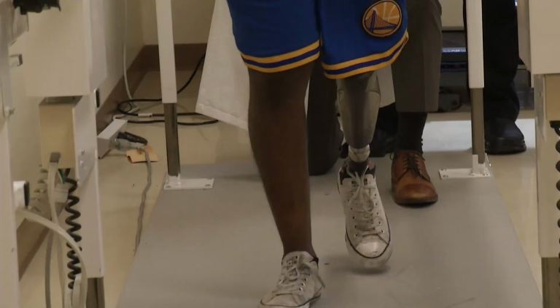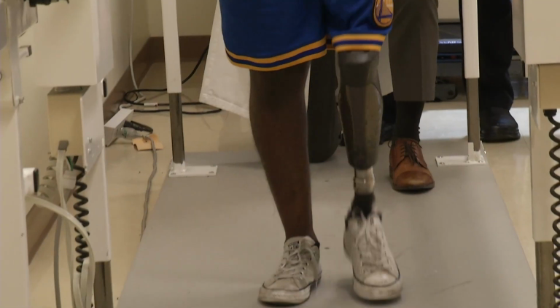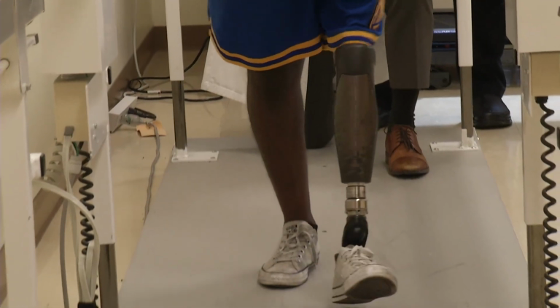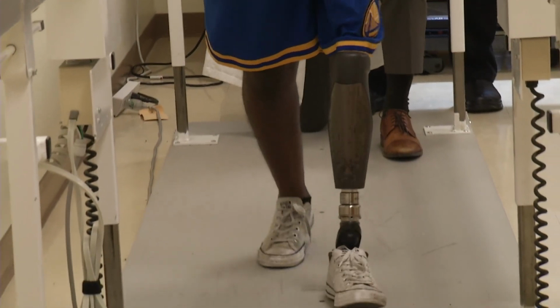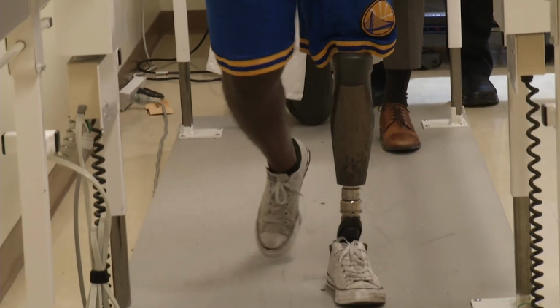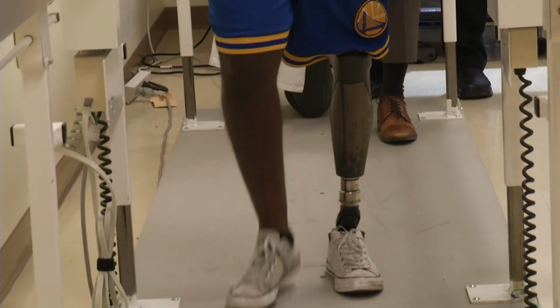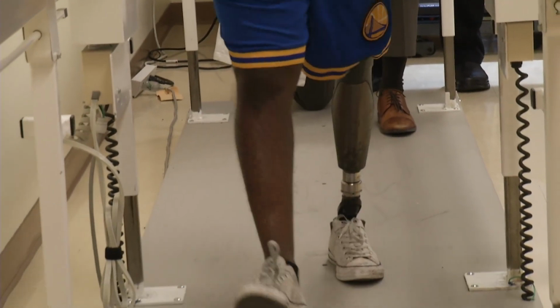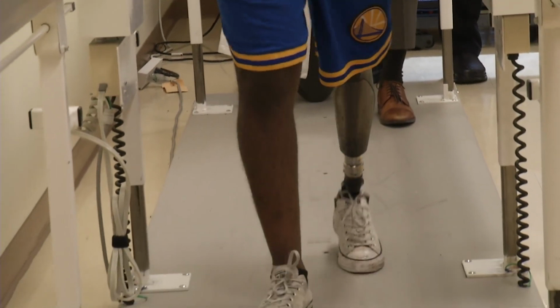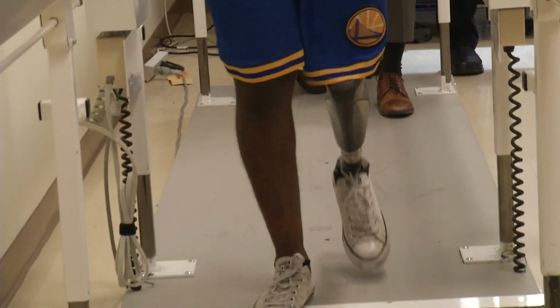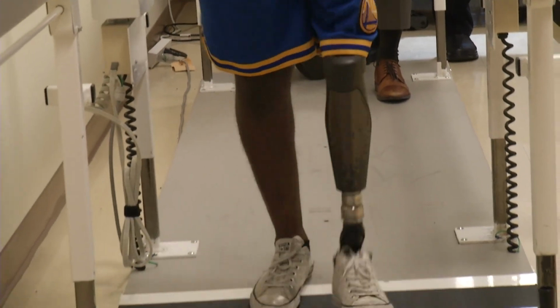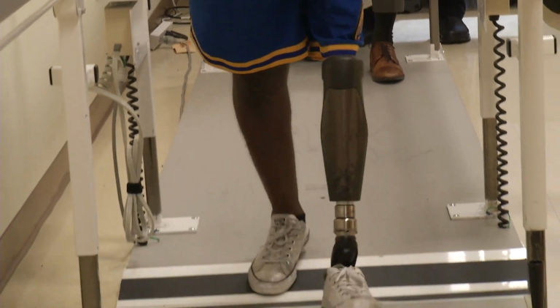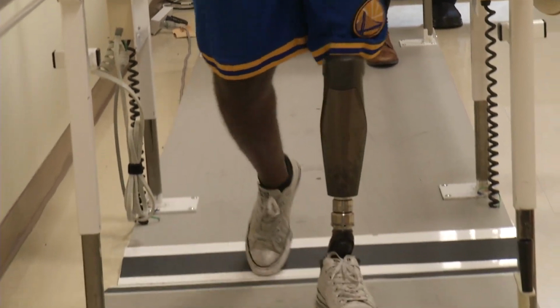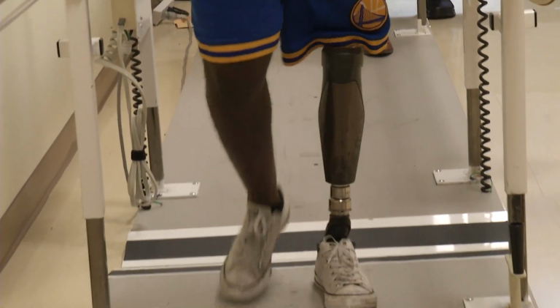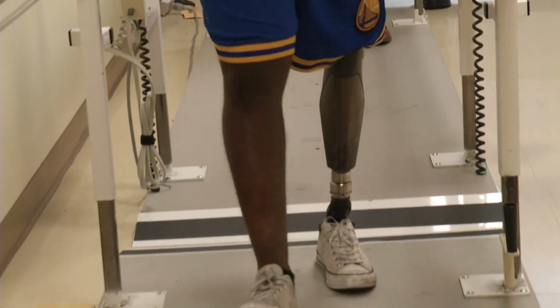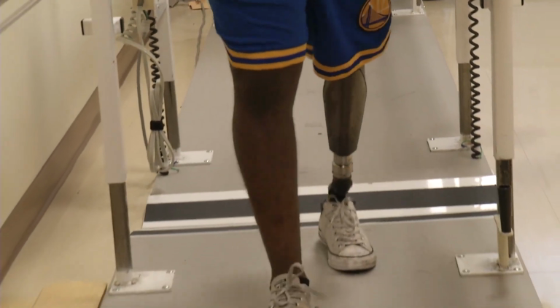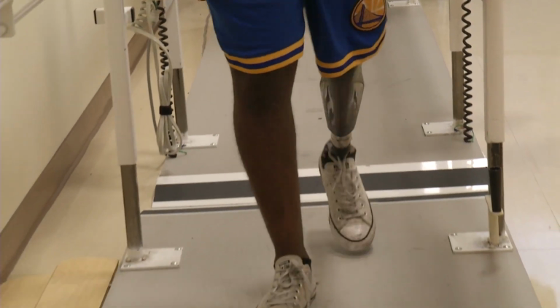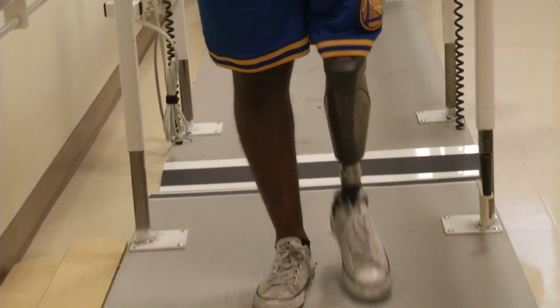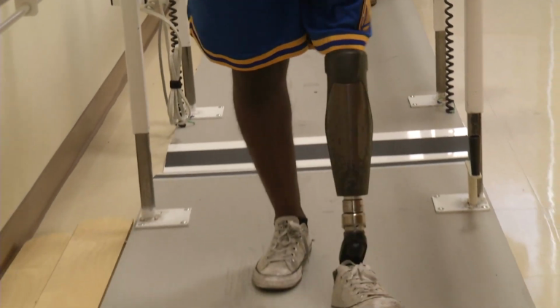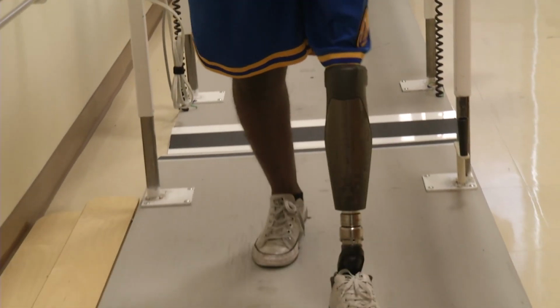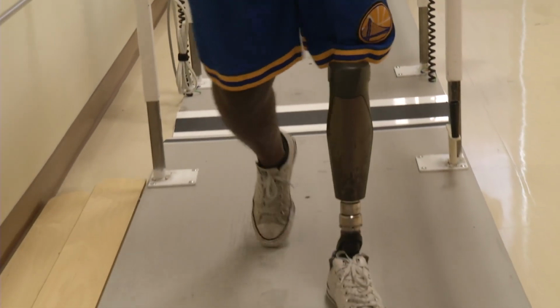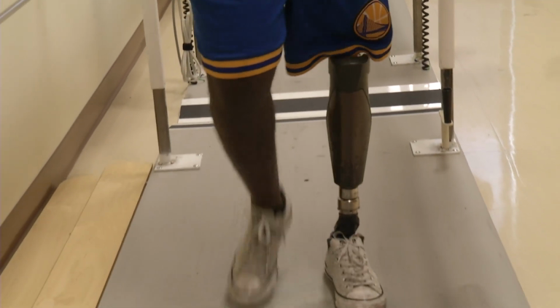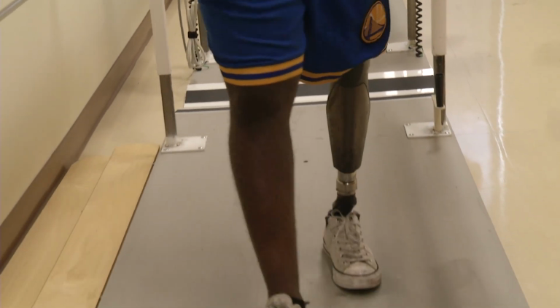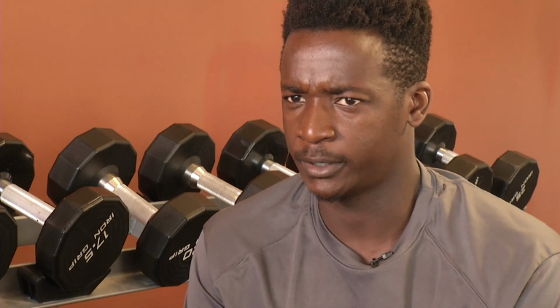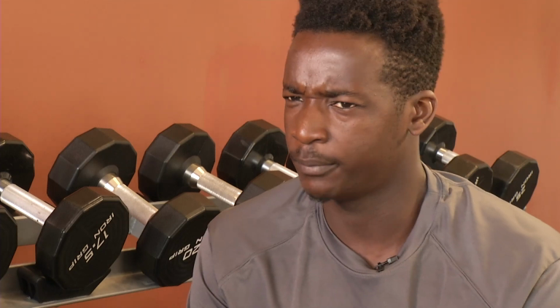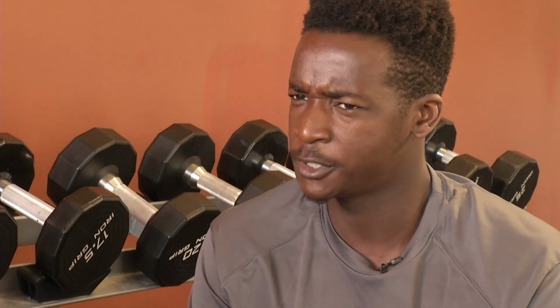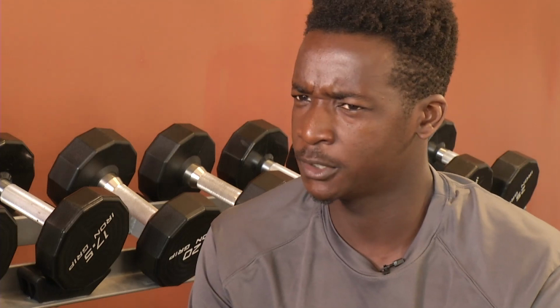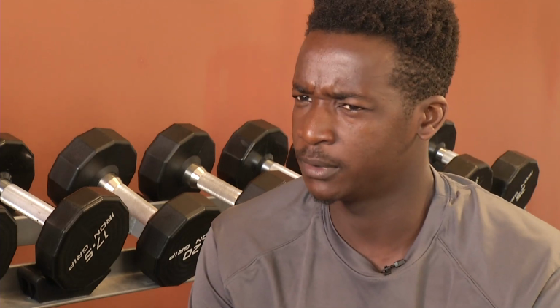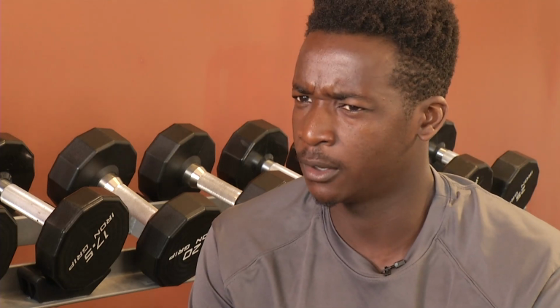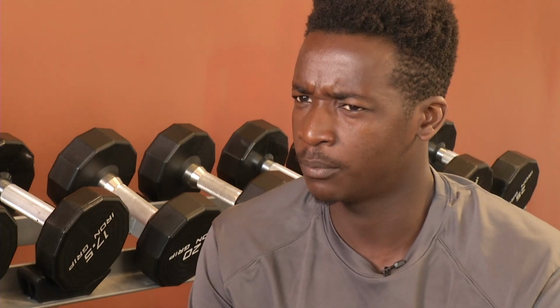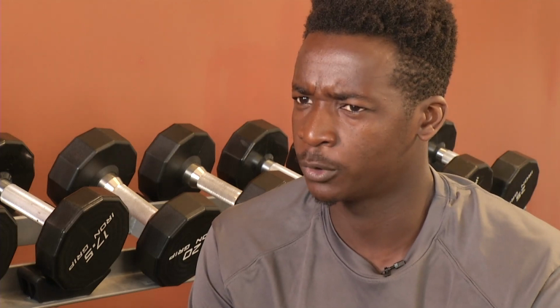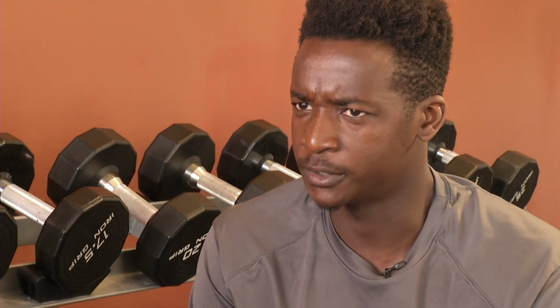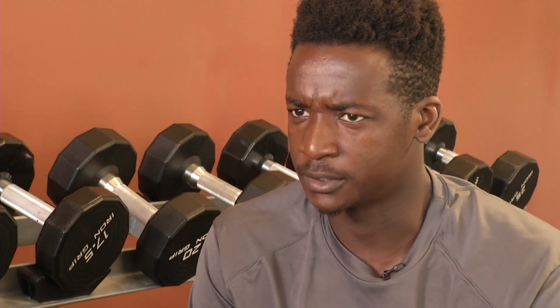After six short weeks, Munya received his permanent prosthetic. It makes it a lot more easy. I'm Marty Salt reporting.